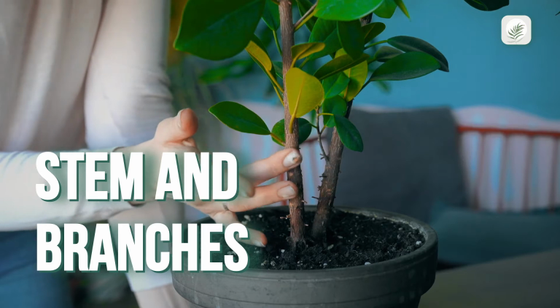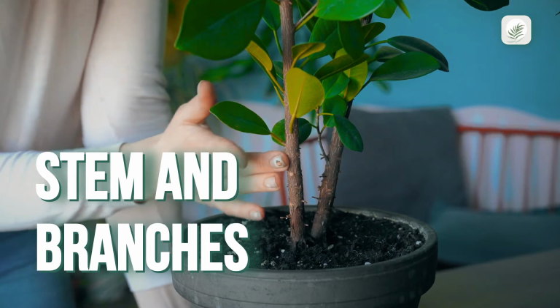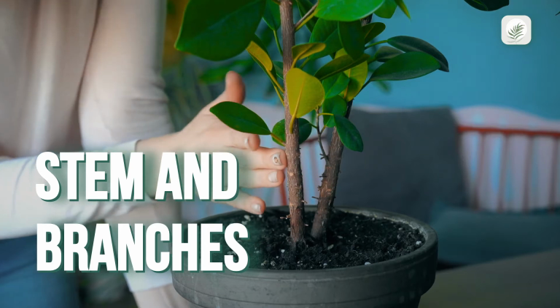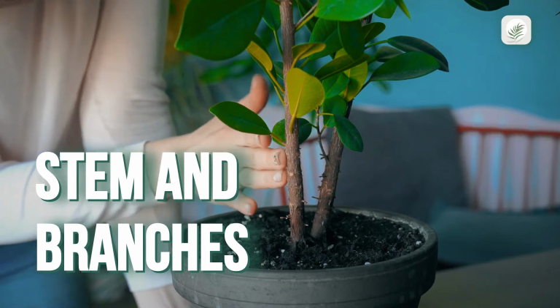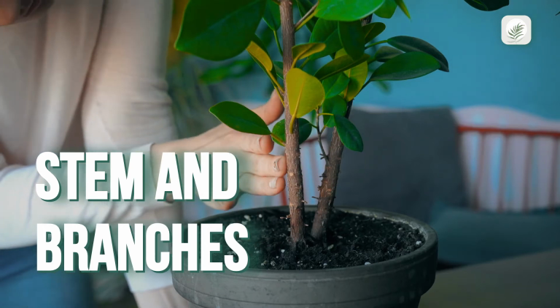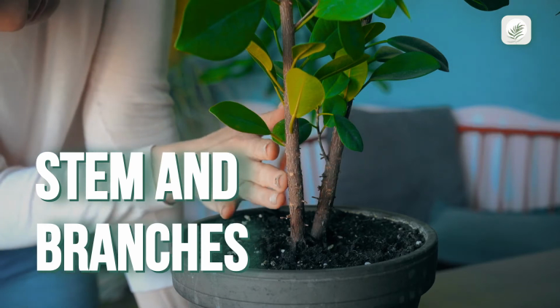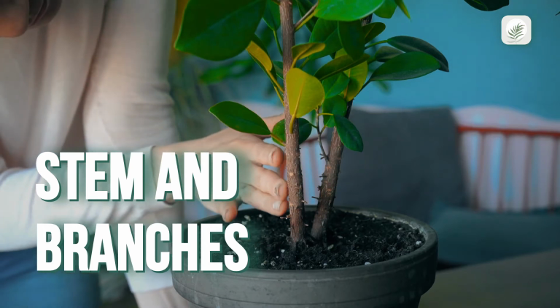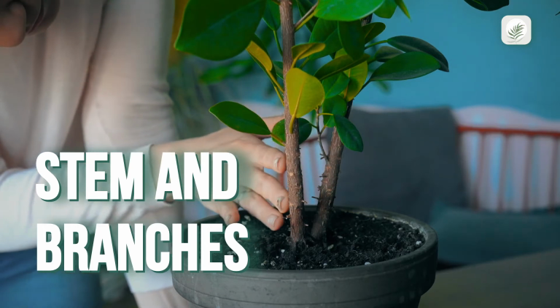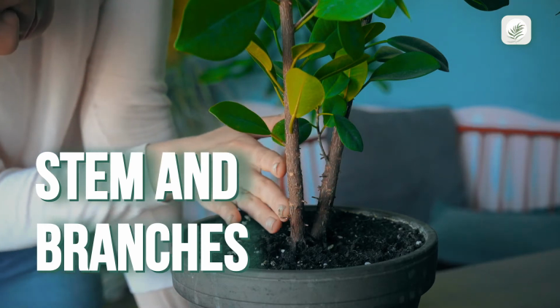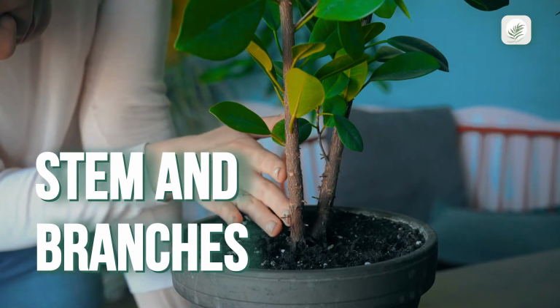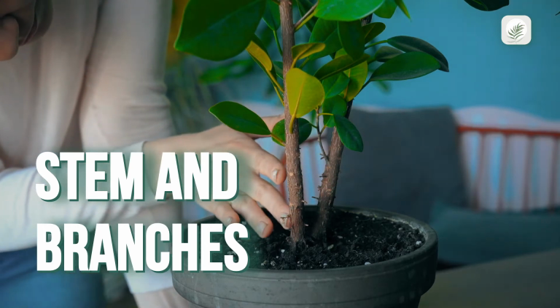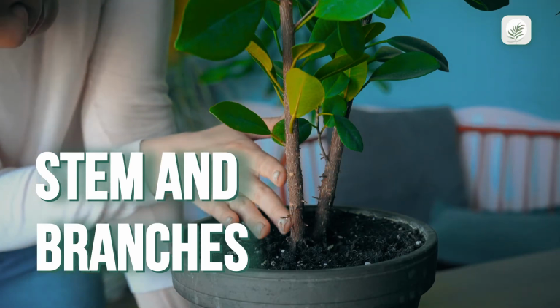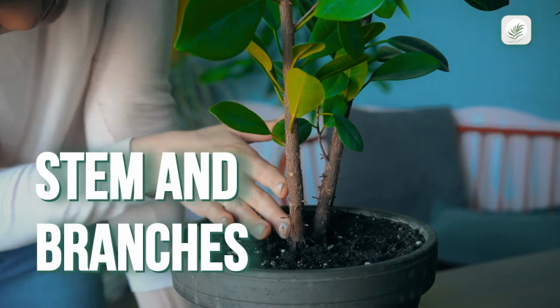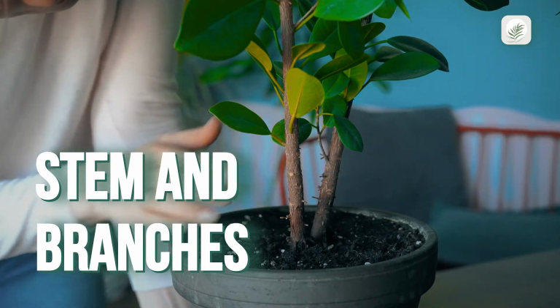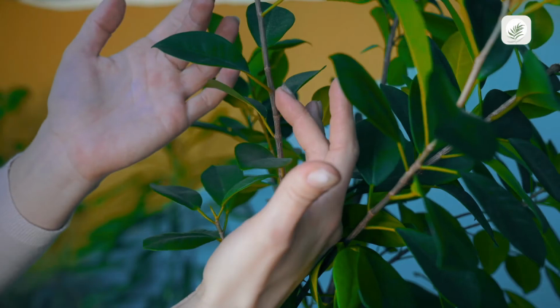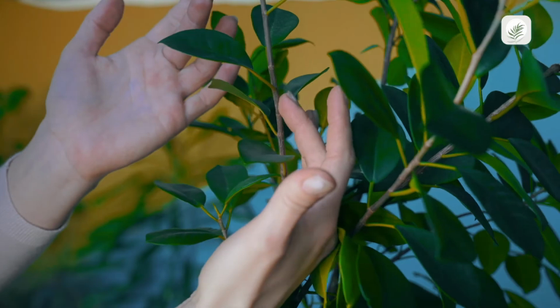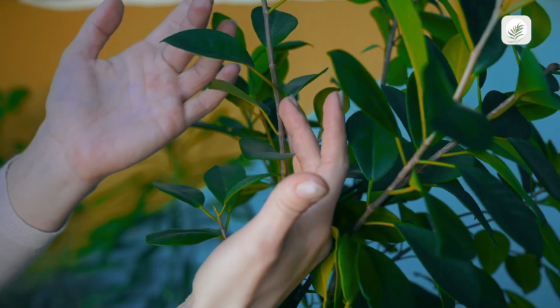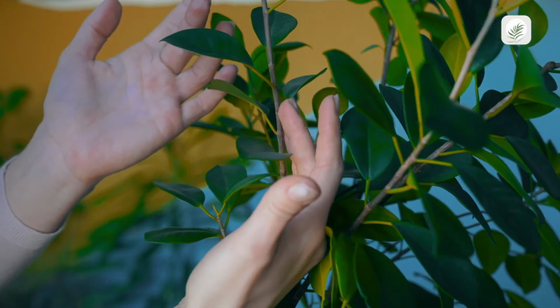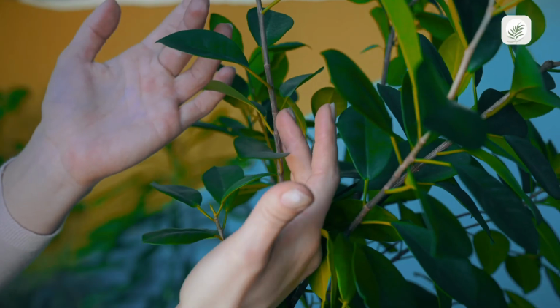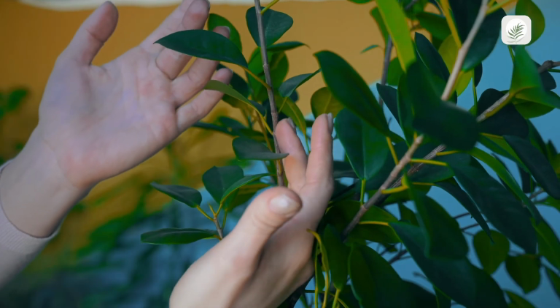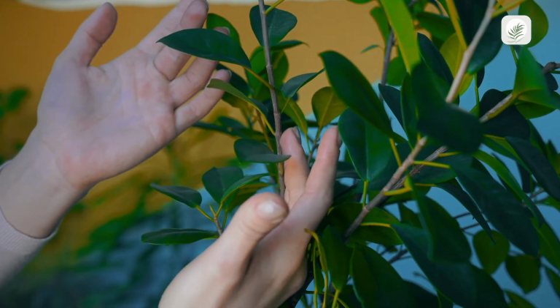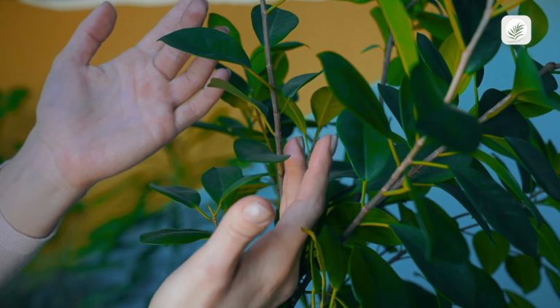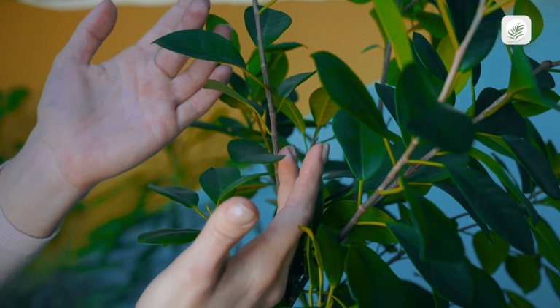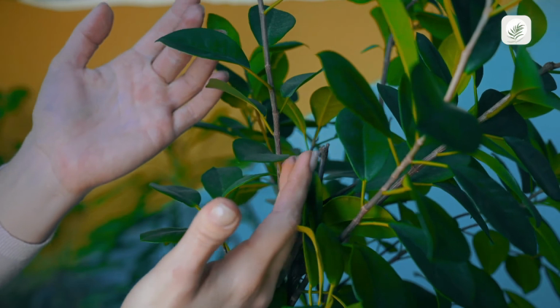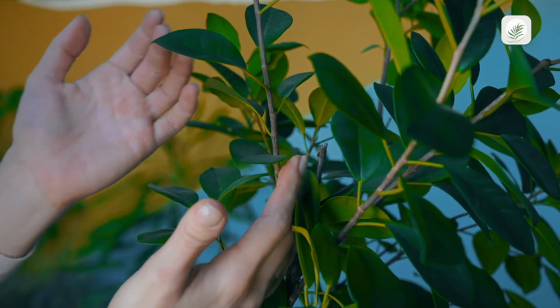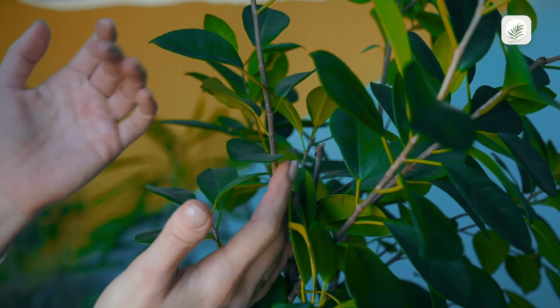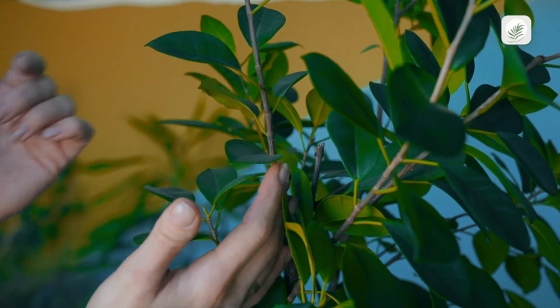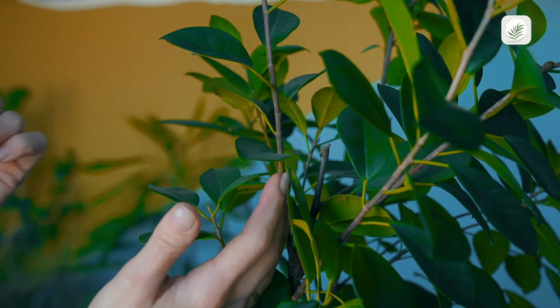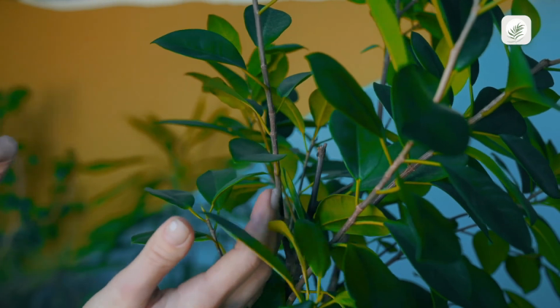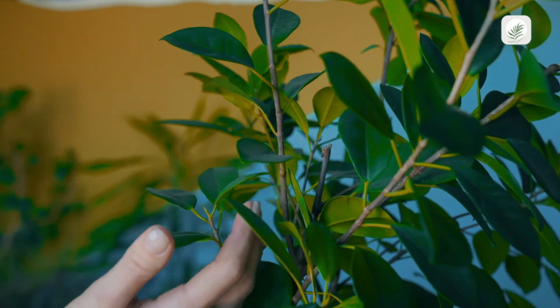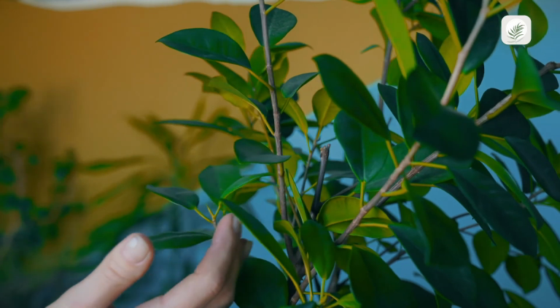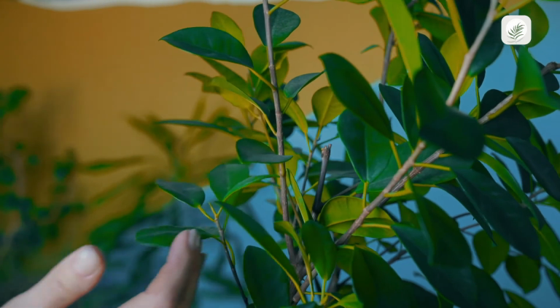Check out the stem and branches. Are there signs of a coating, rot, or pests? Is the stem of the plant thin at the bottom? These could all be signs of a disease.